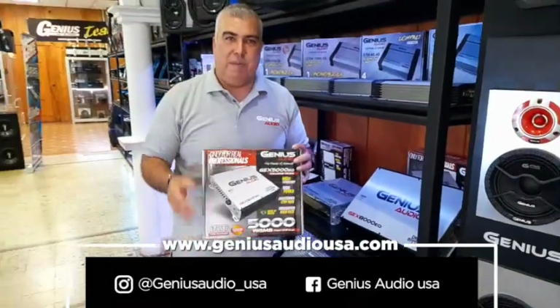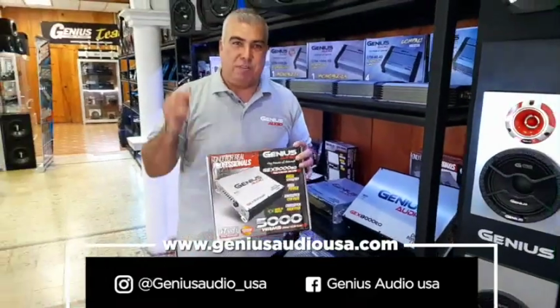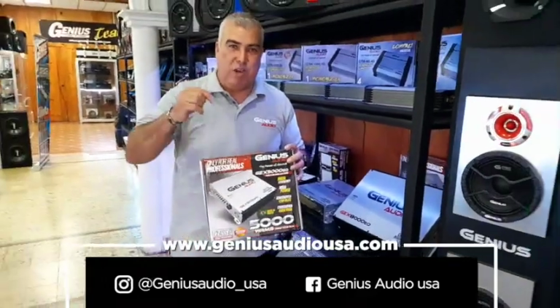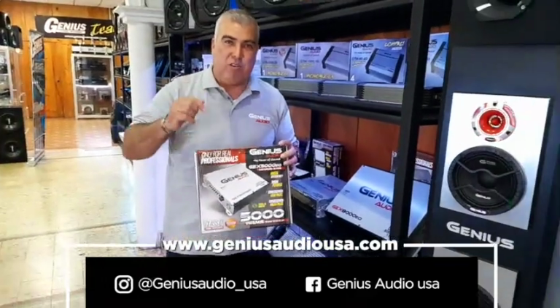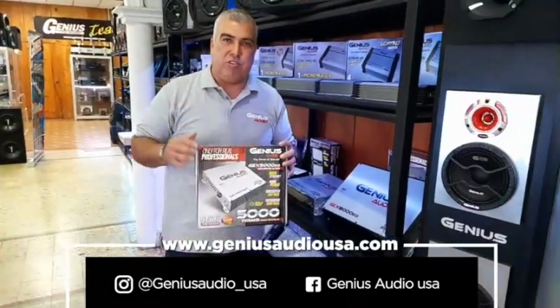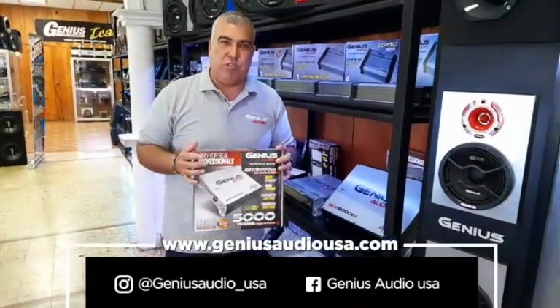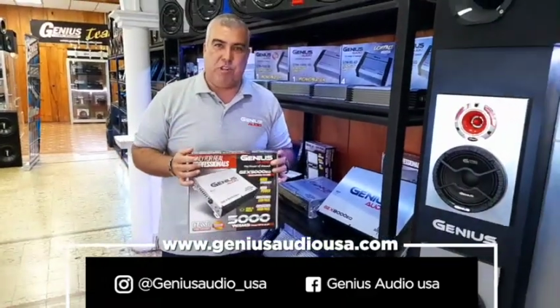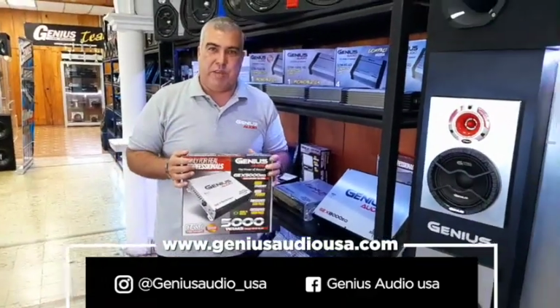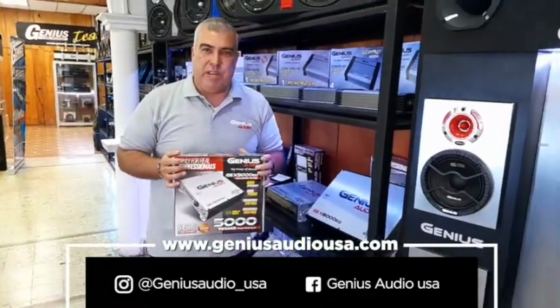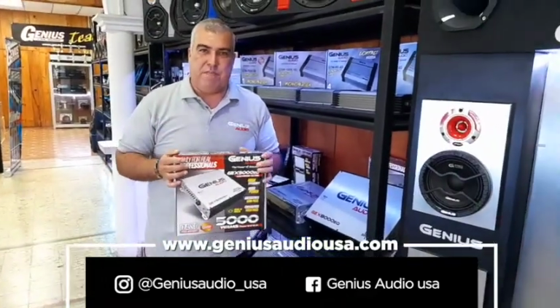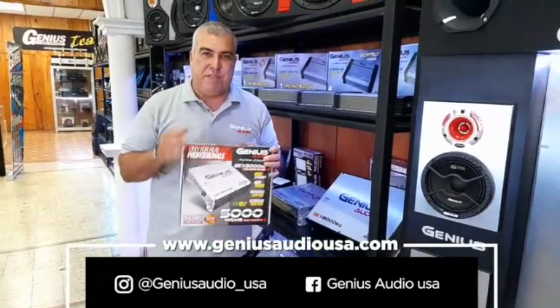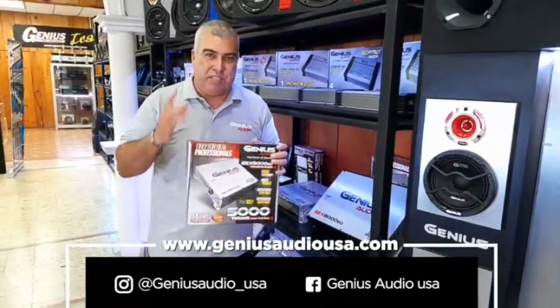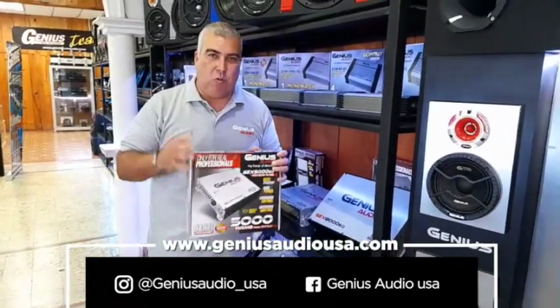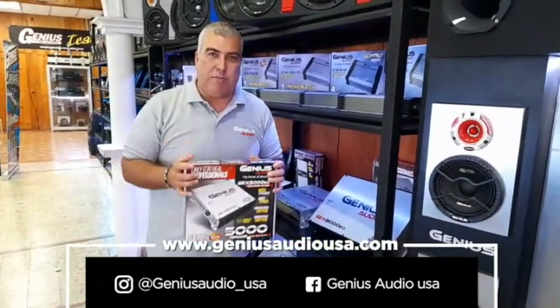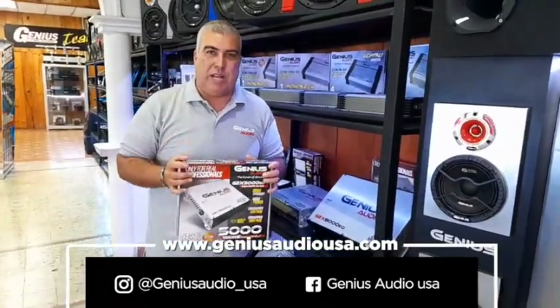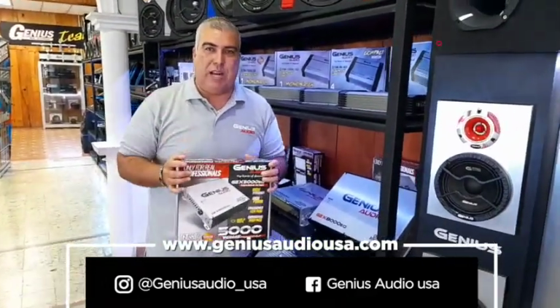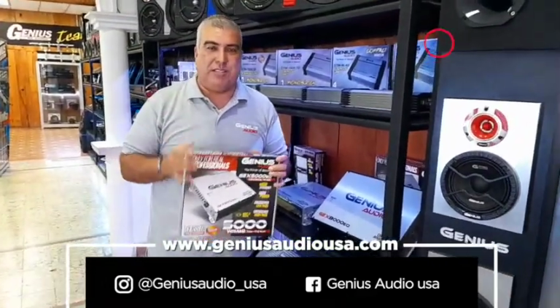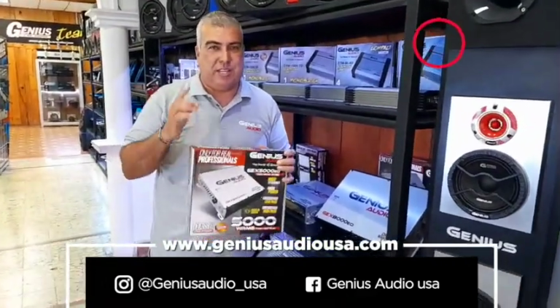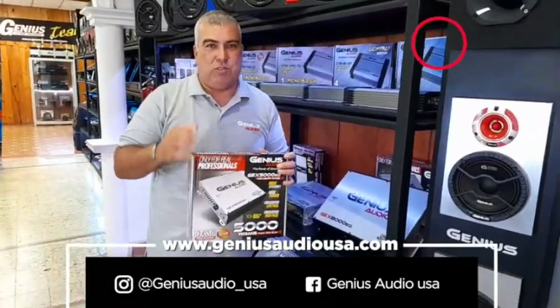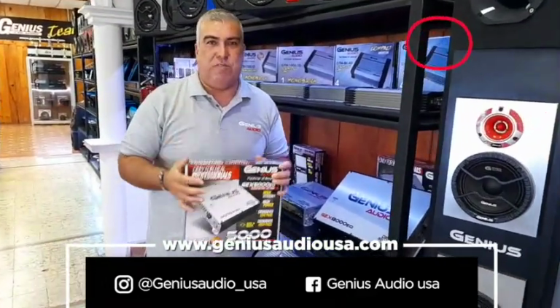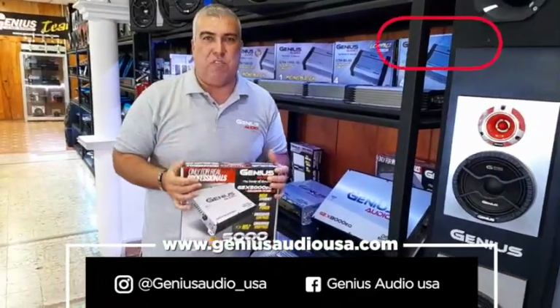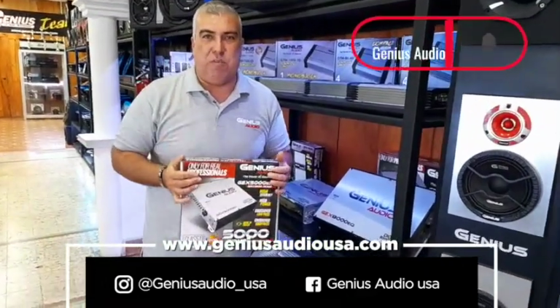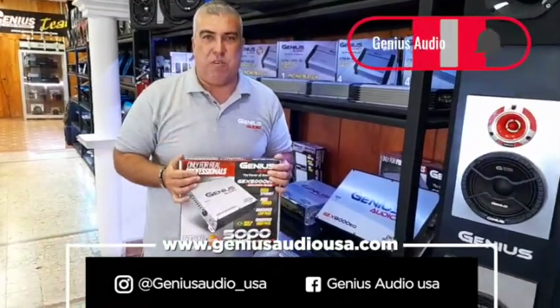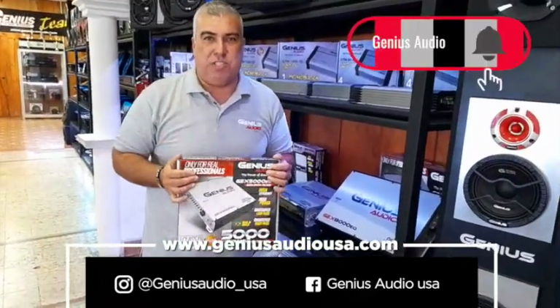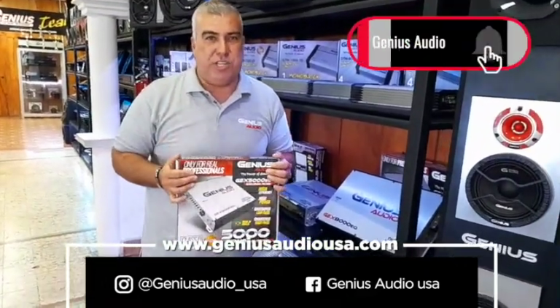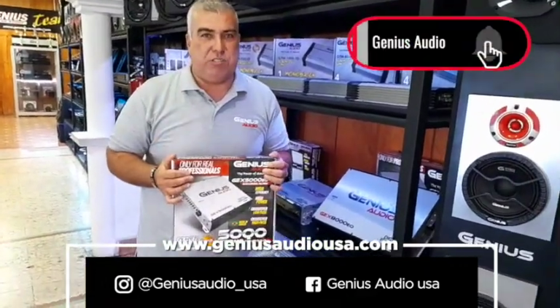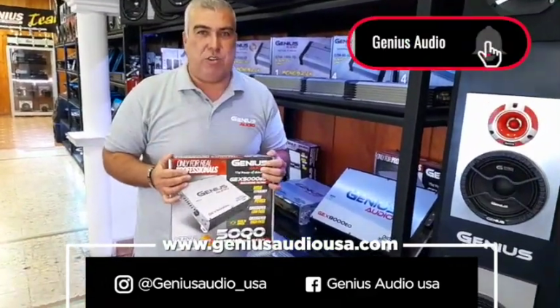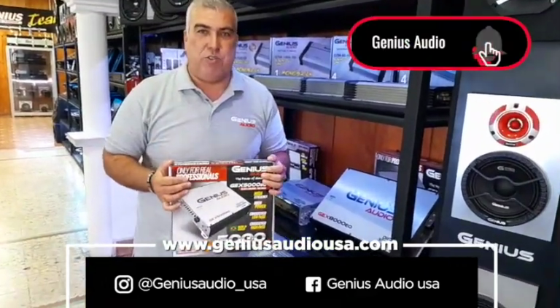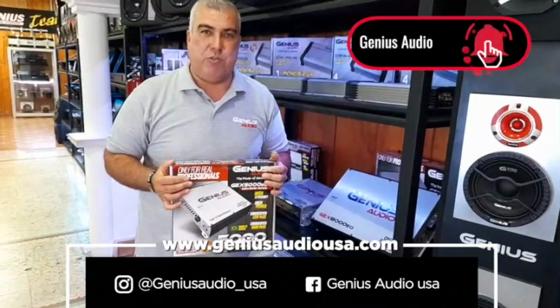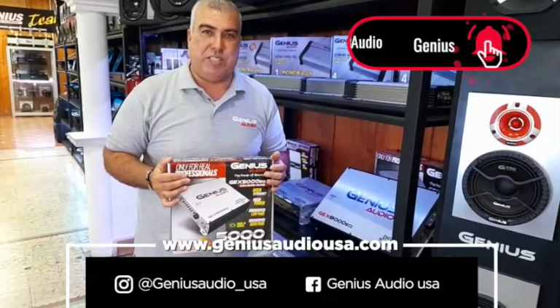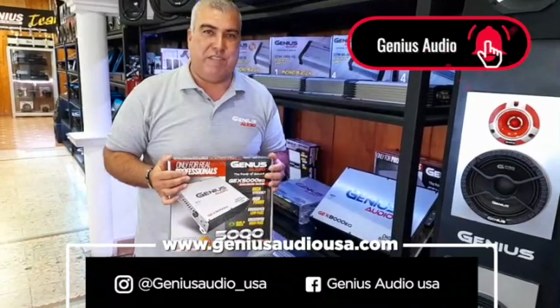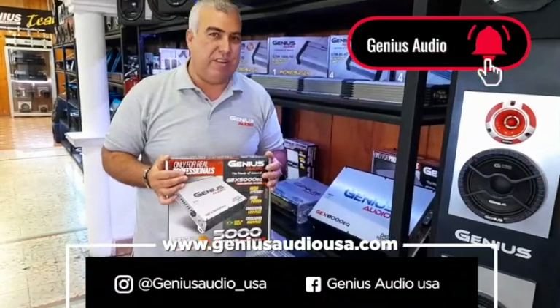Keep on track on our social media, visit our website, and stay tuned for more Genius Audio USA TV.